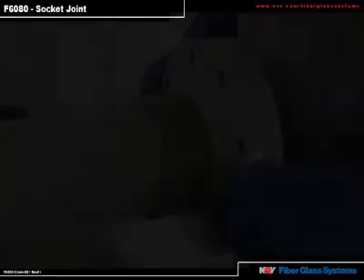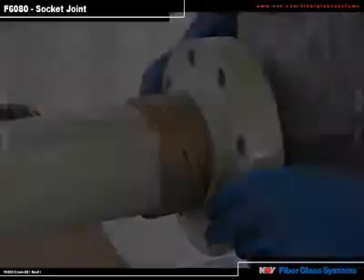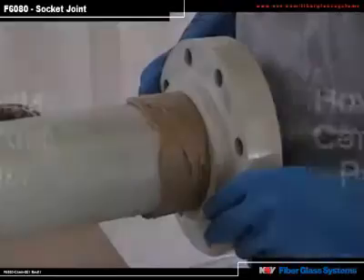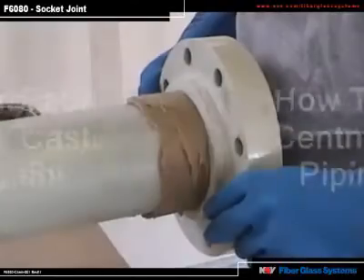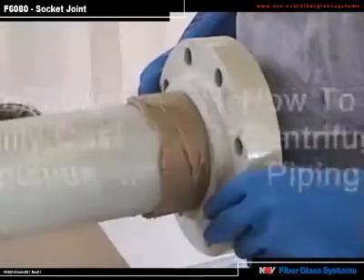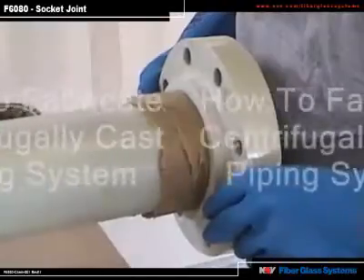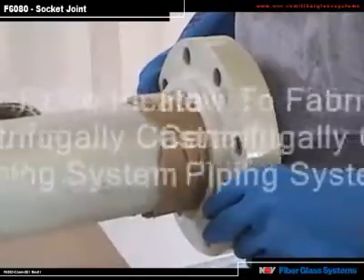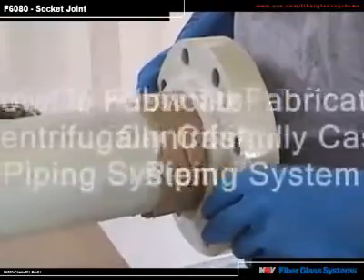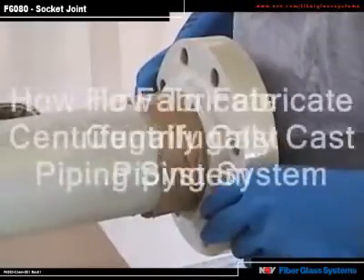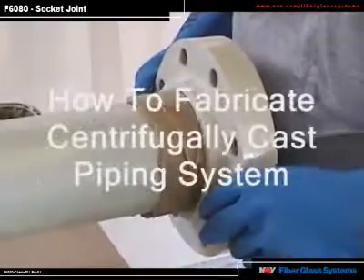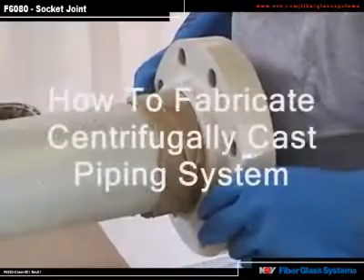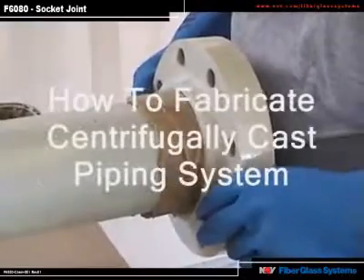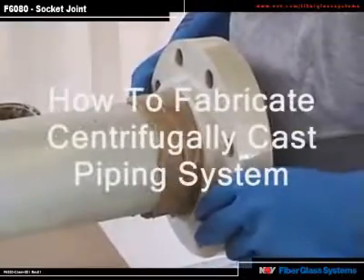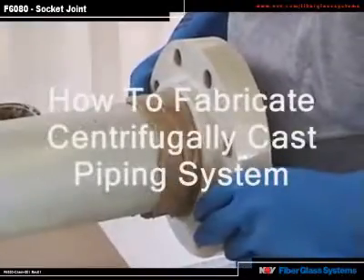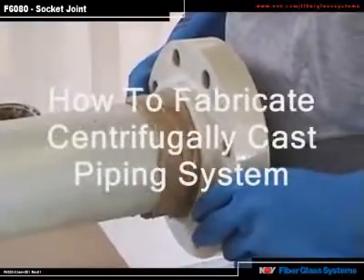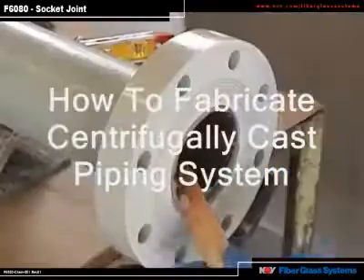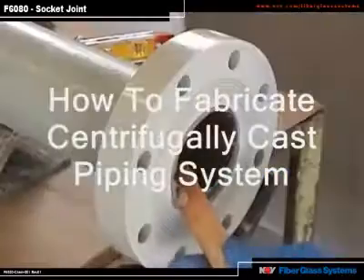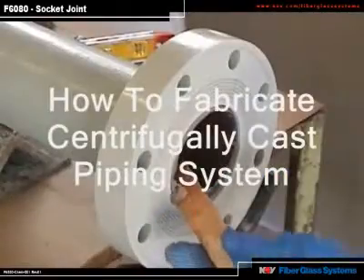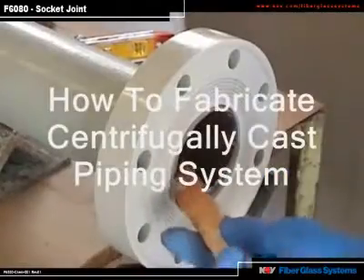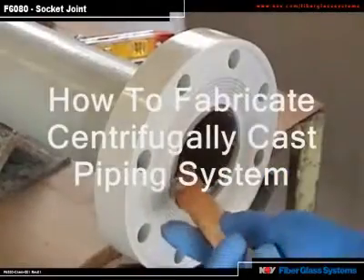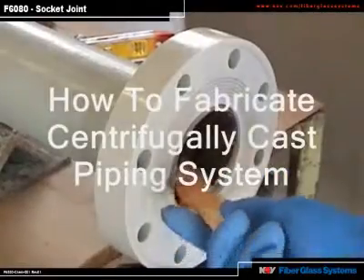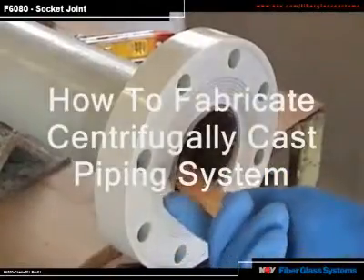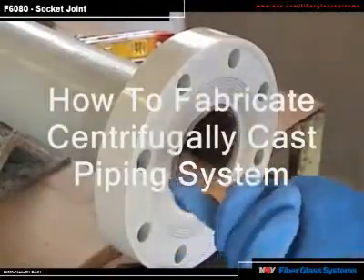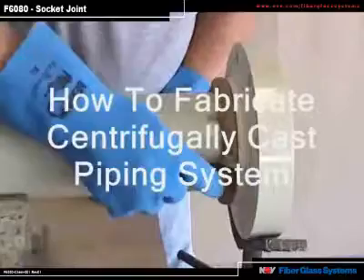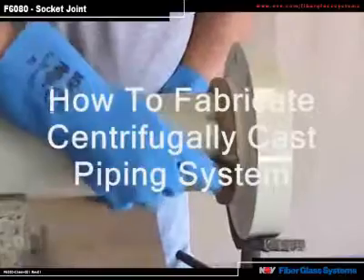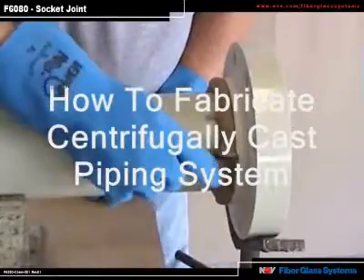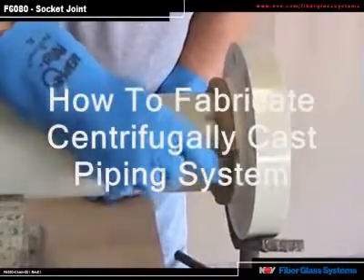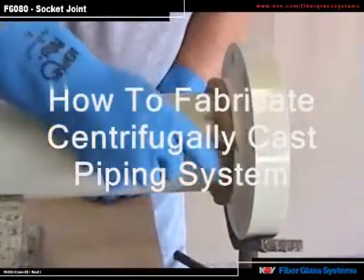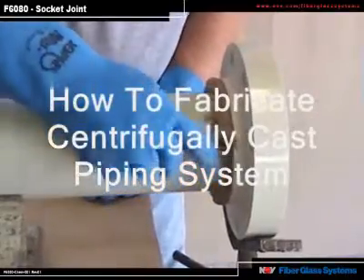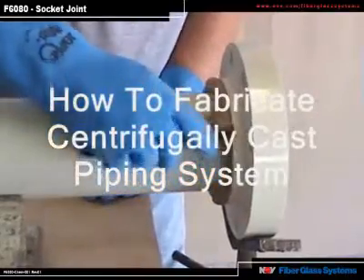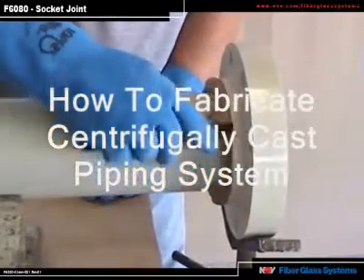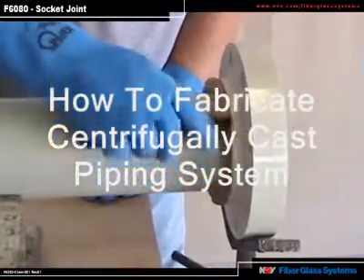This video will demonstrate how to fabricate a centrifugally cast piping system.